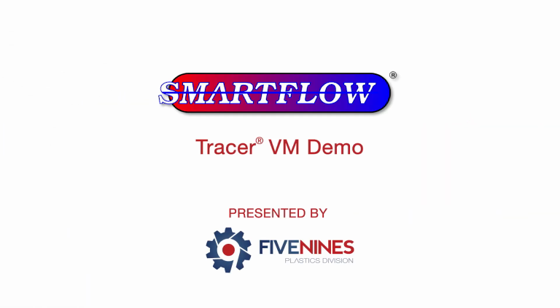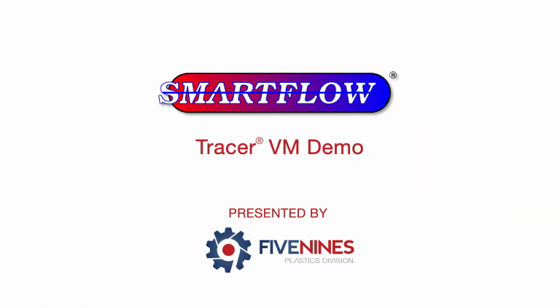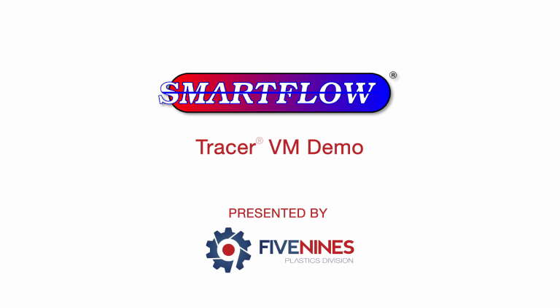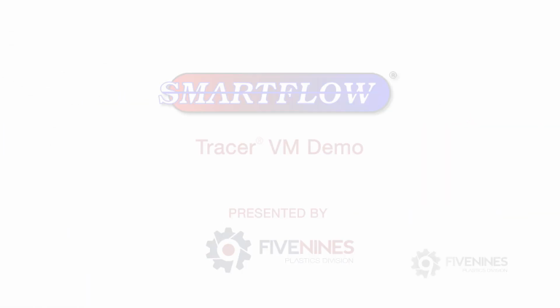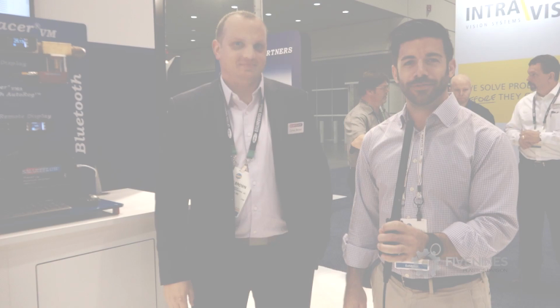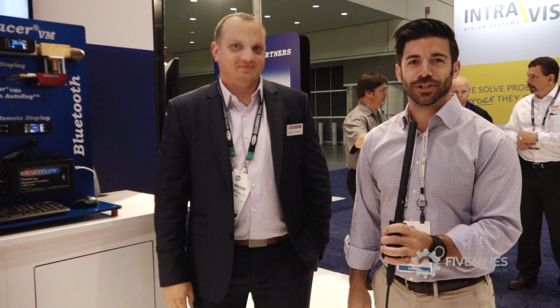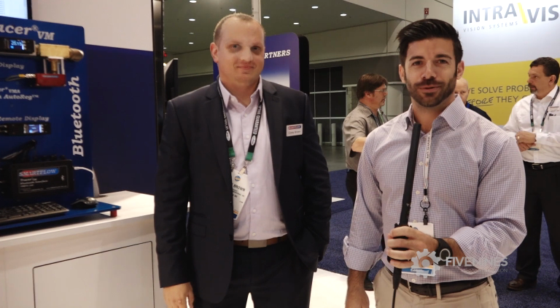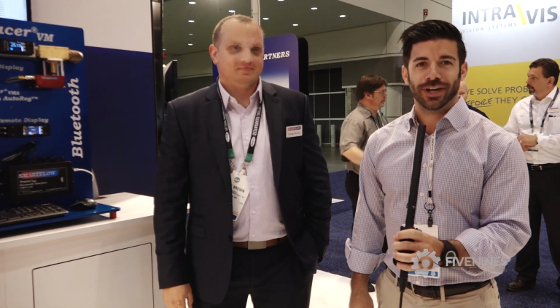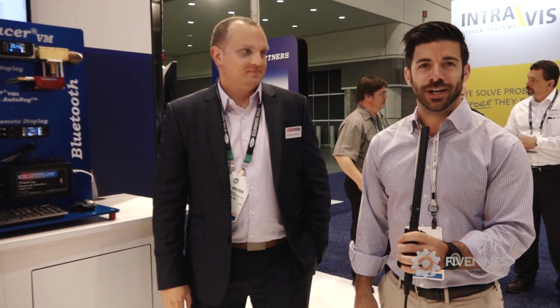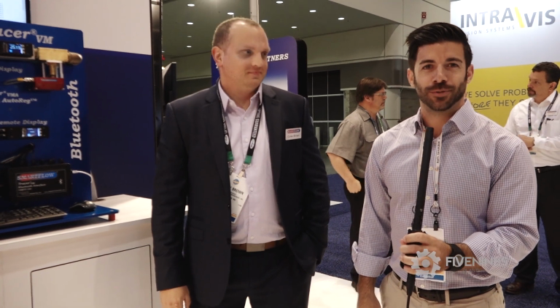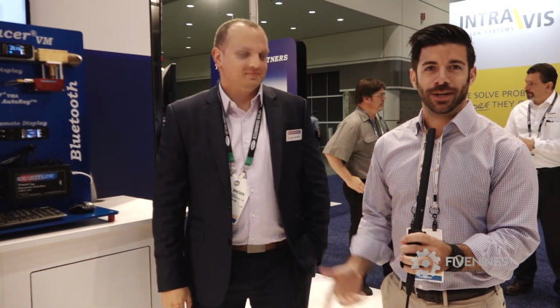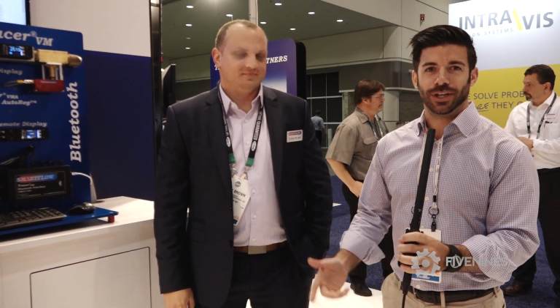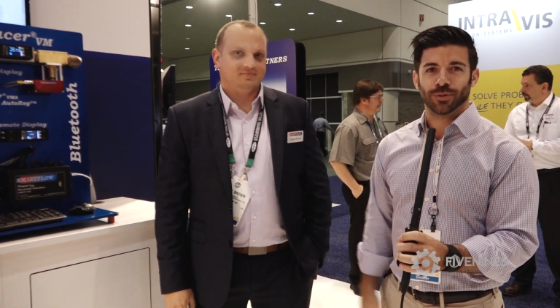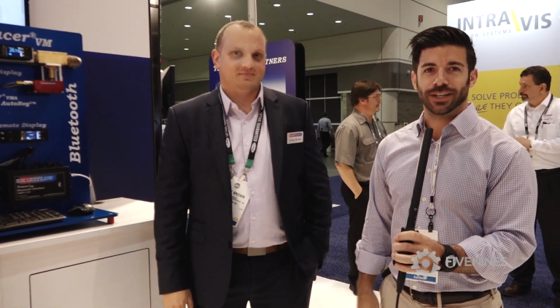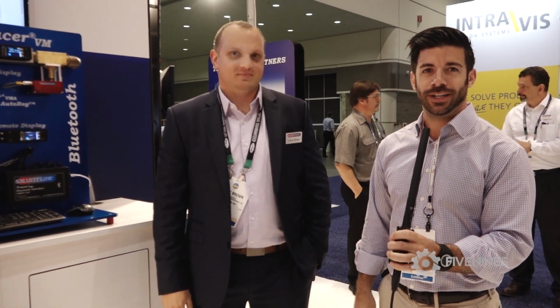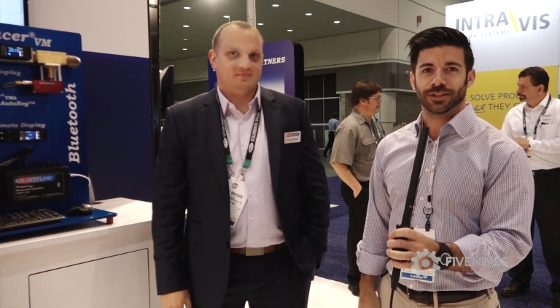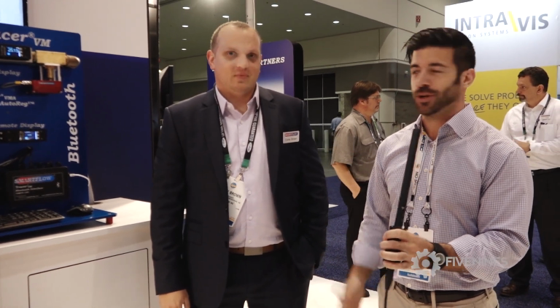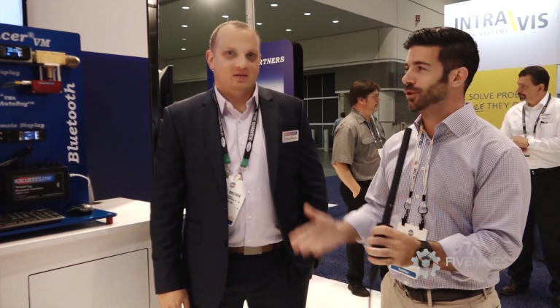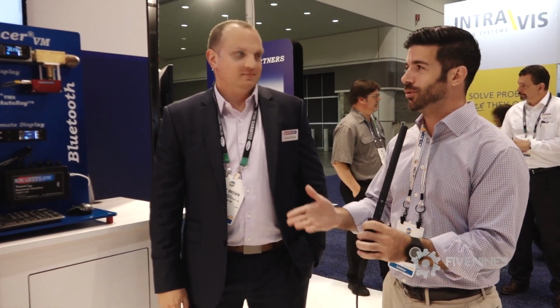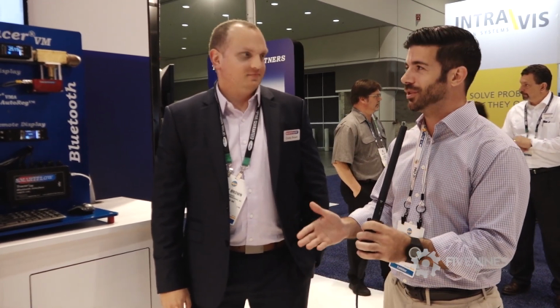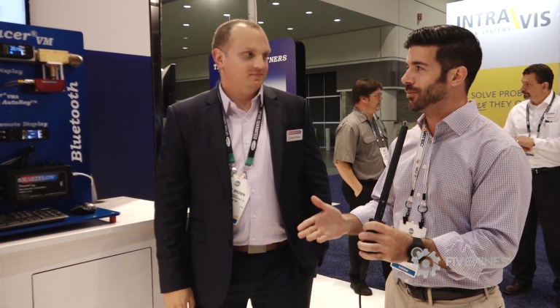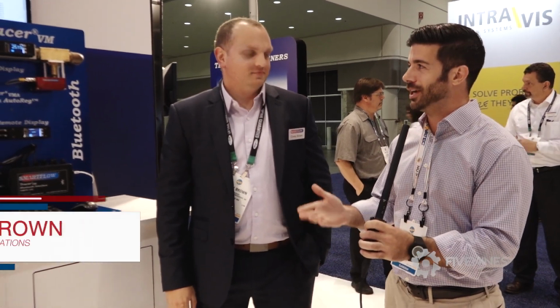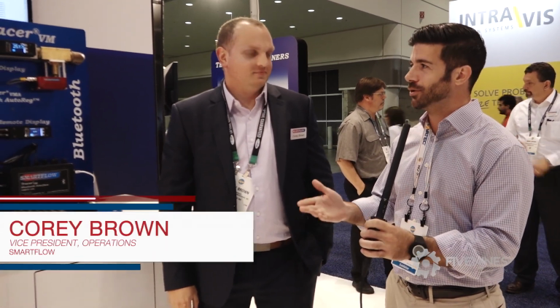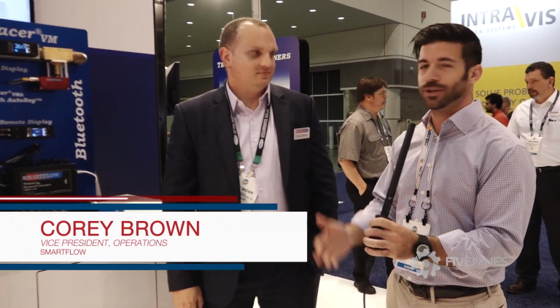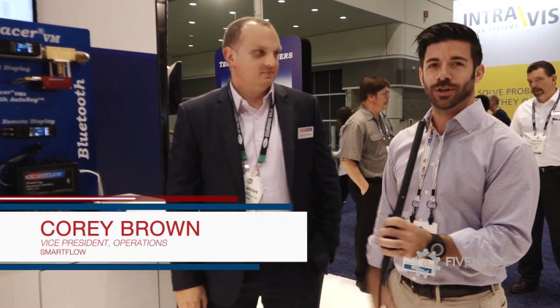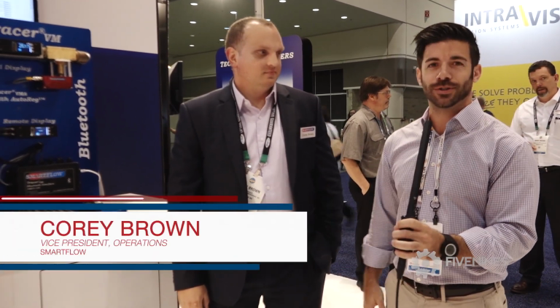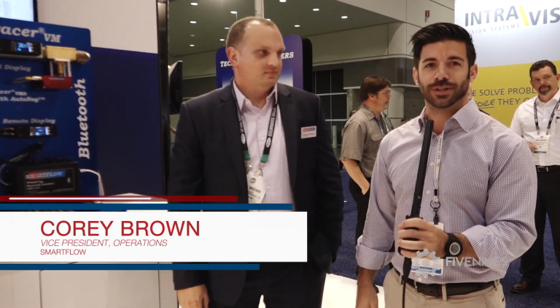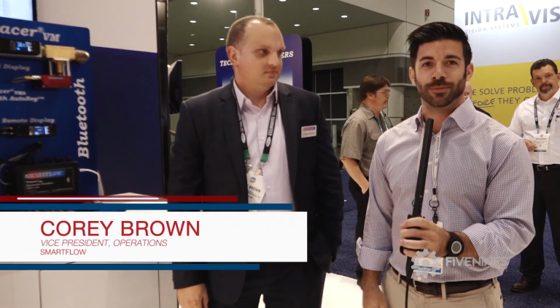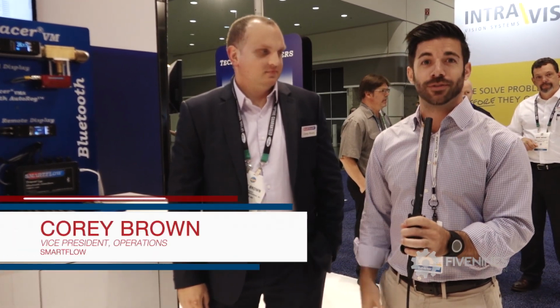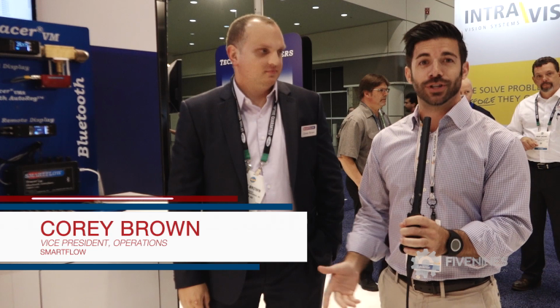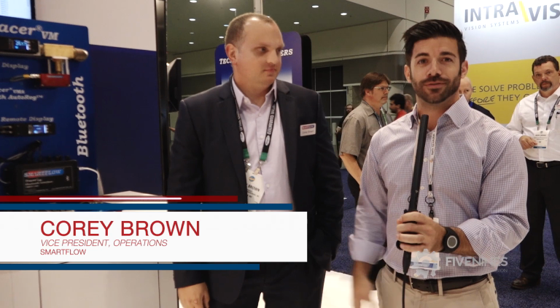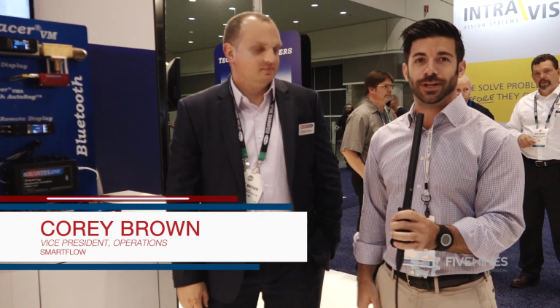Hi guys, Stephen Fage here with Five Nines. We're at MPE 2018 at the SmartFlow booth, and we're going to have Cory run us through a demo of the Tracer VM.